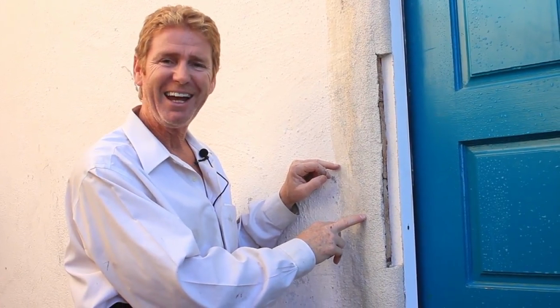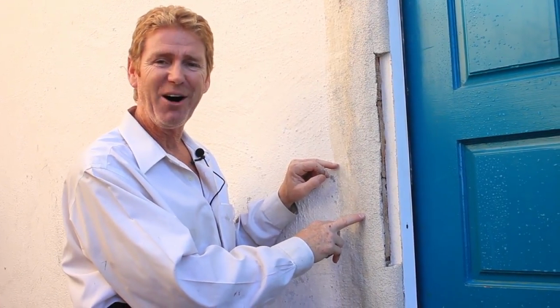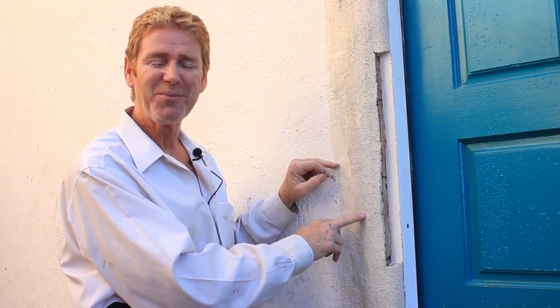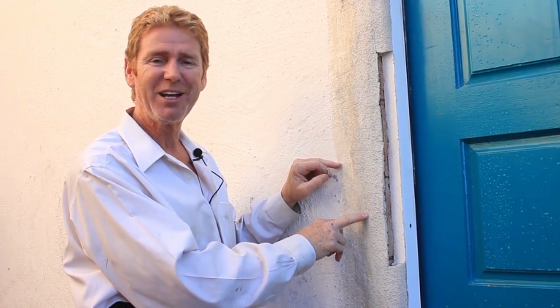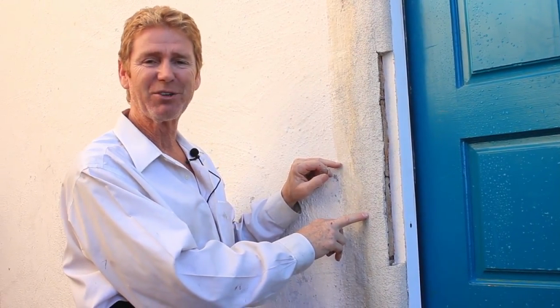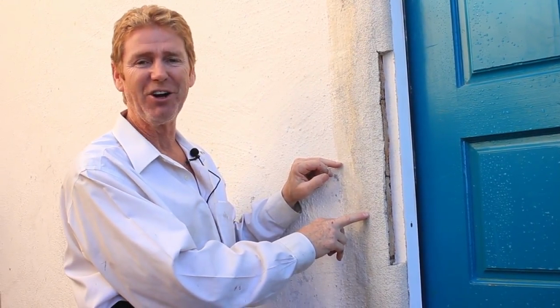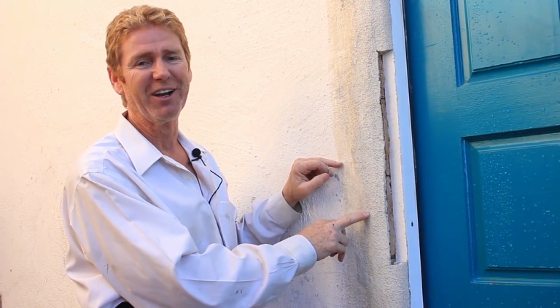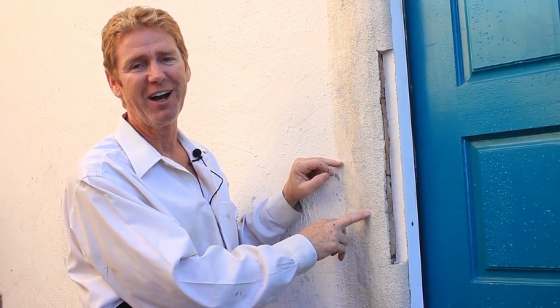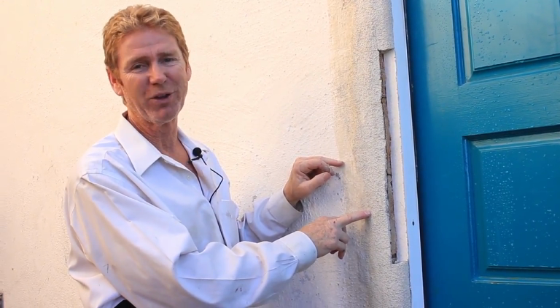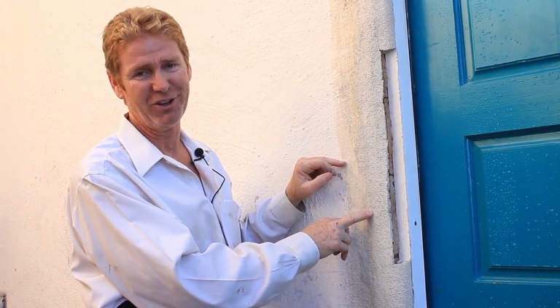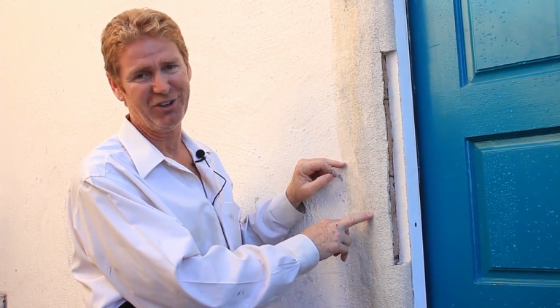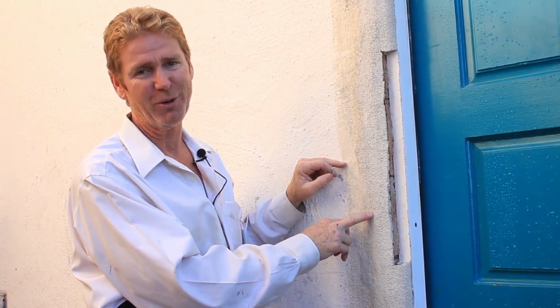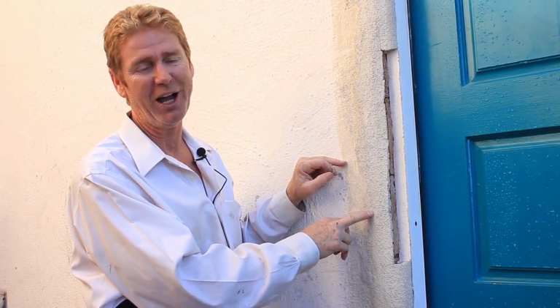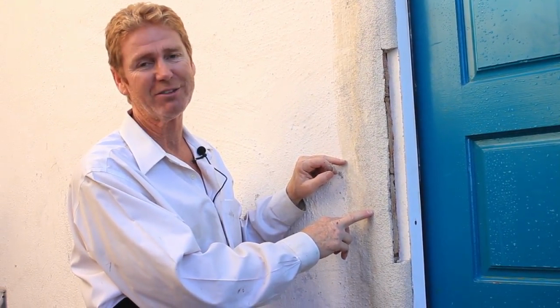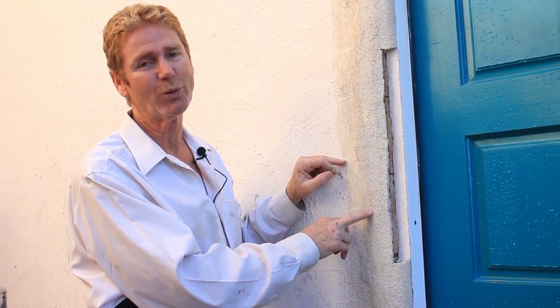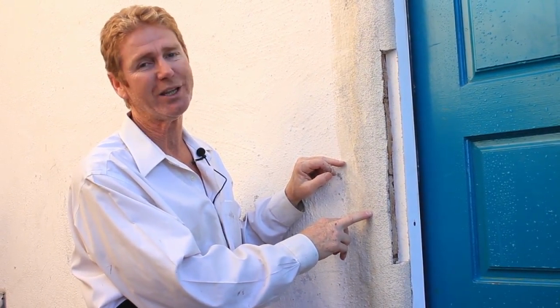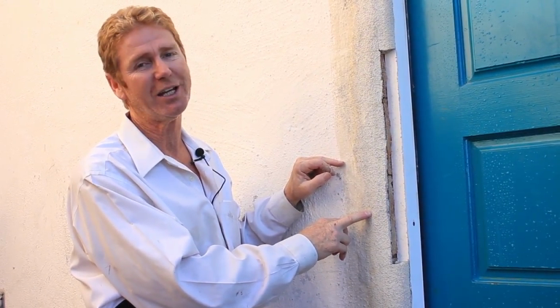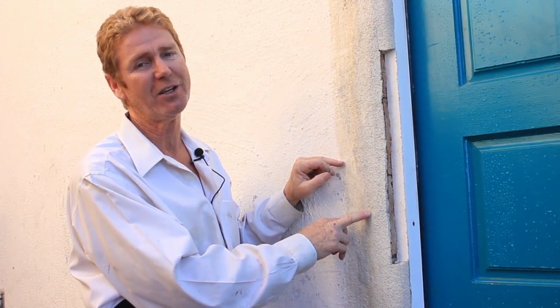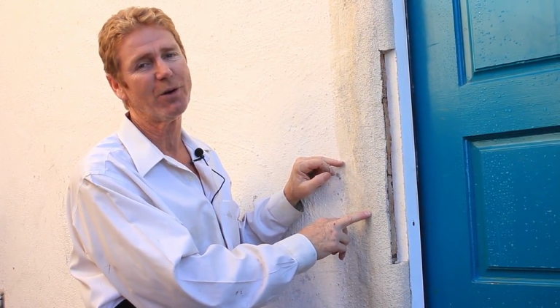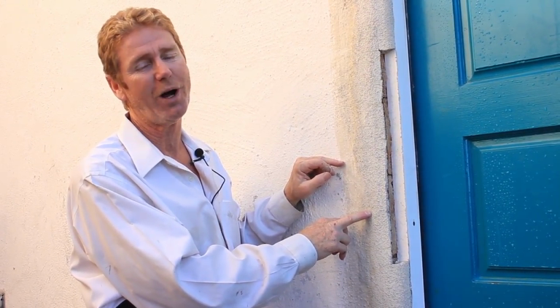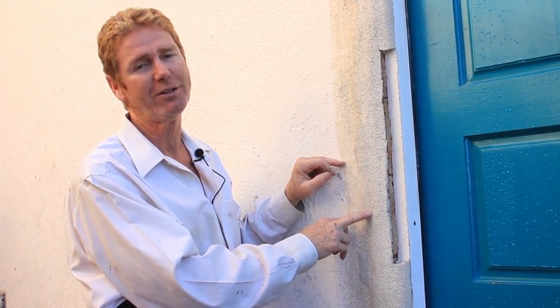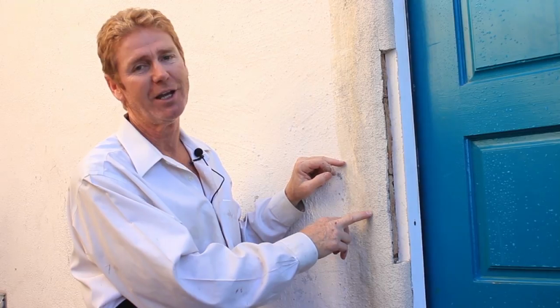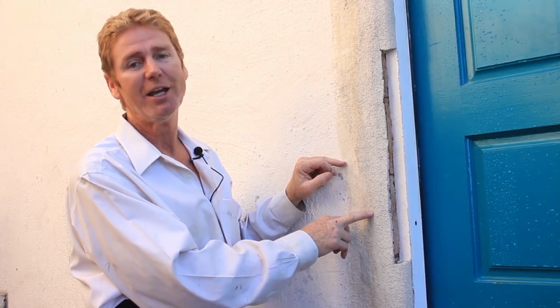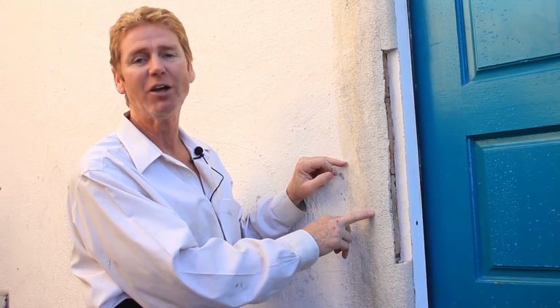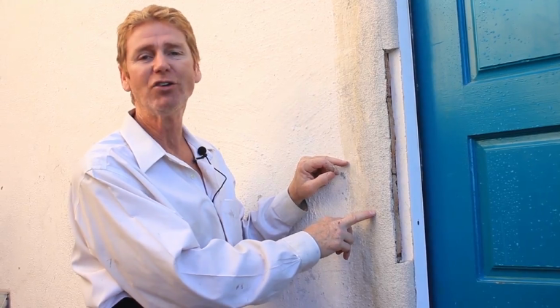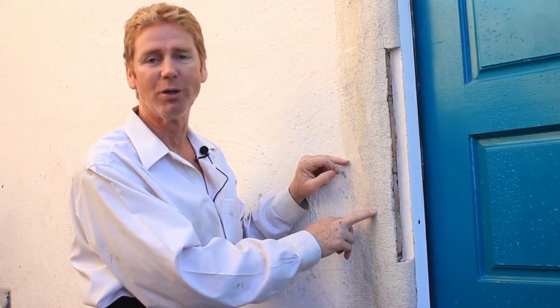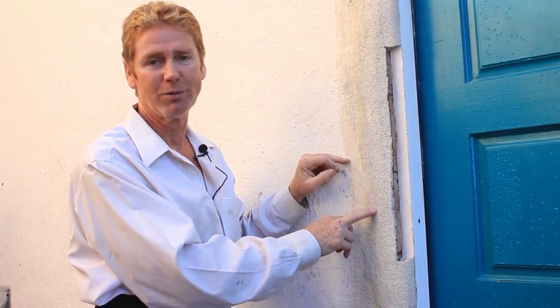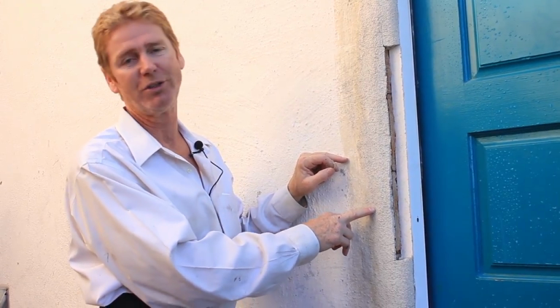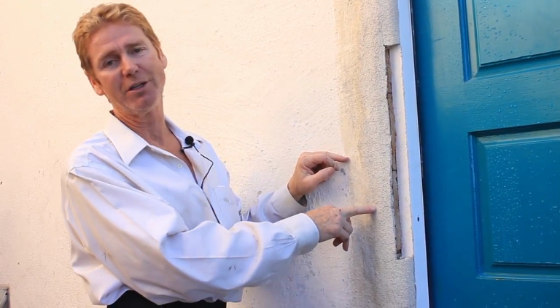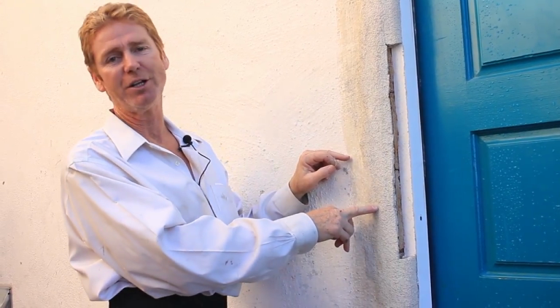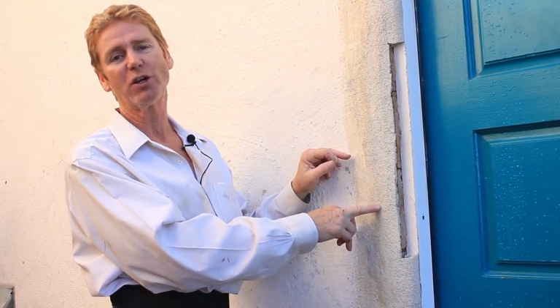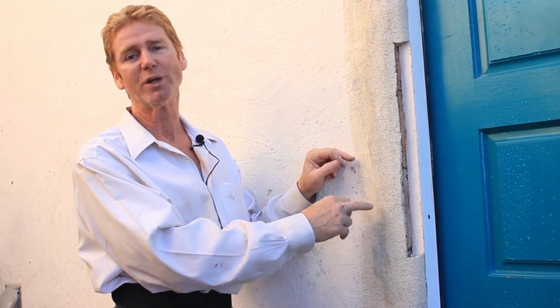Anyhow, my name is Kirk. I'm with Kirk Giordano Plastering. We thank you for watching, and as usual, we'll see you guys on the next one.